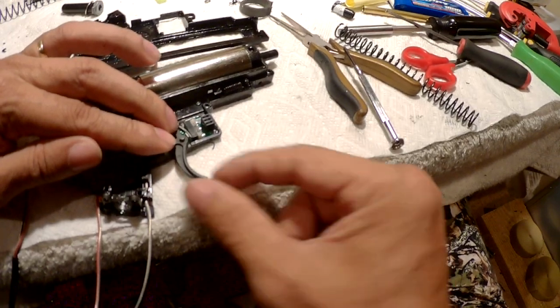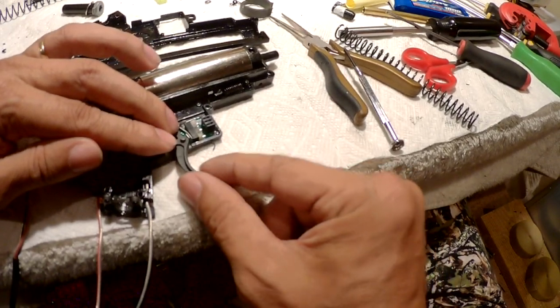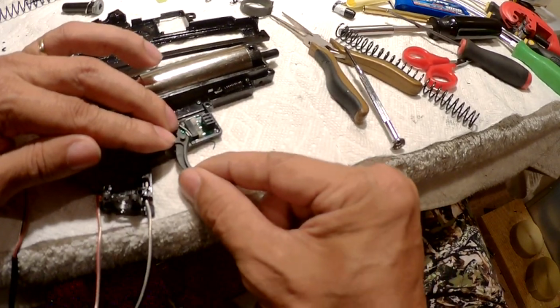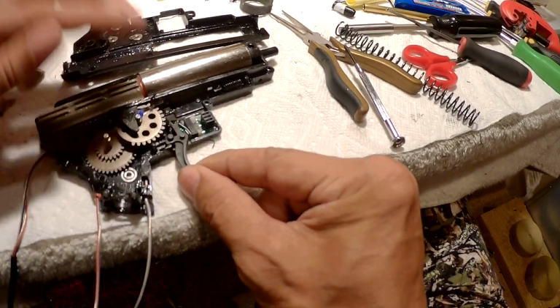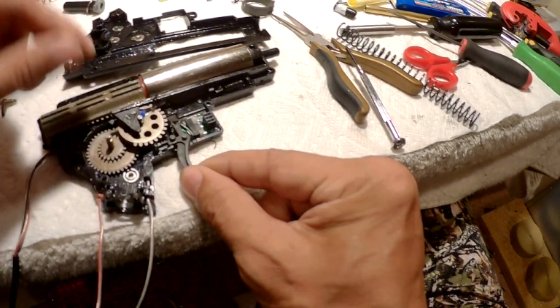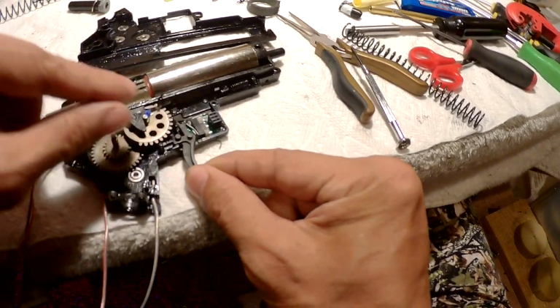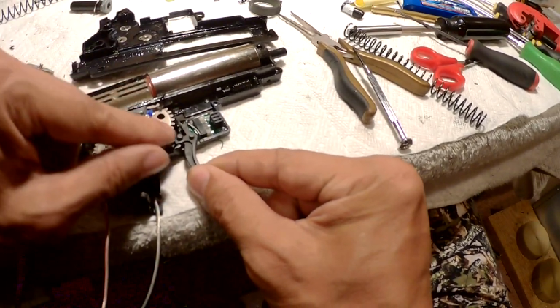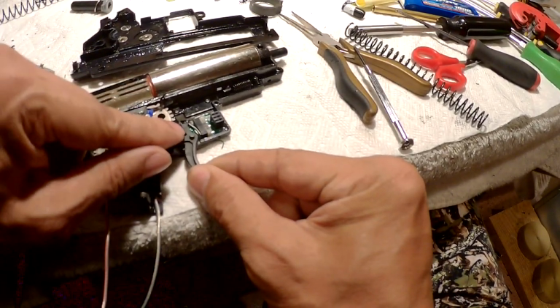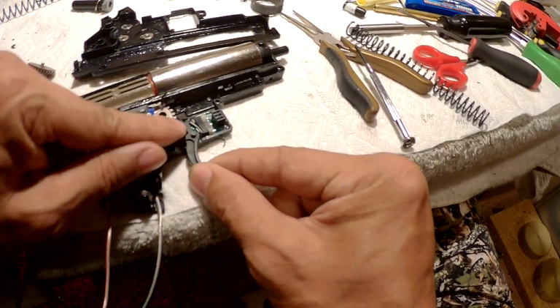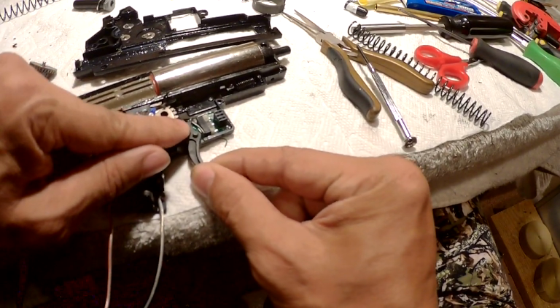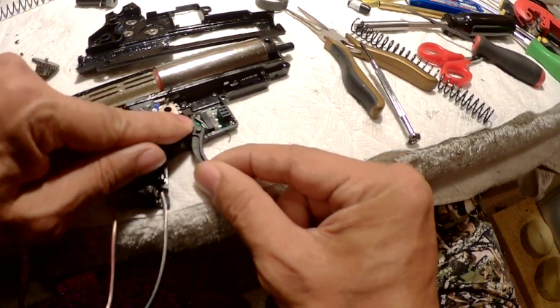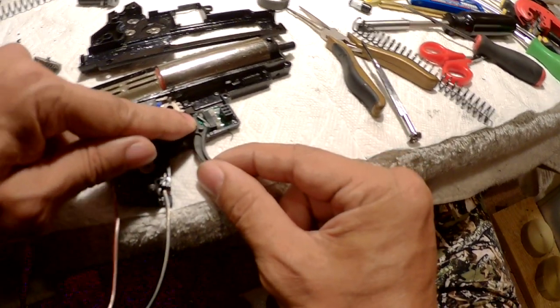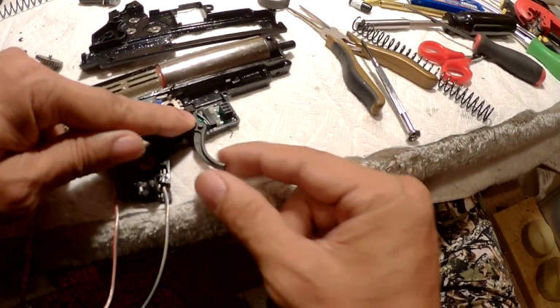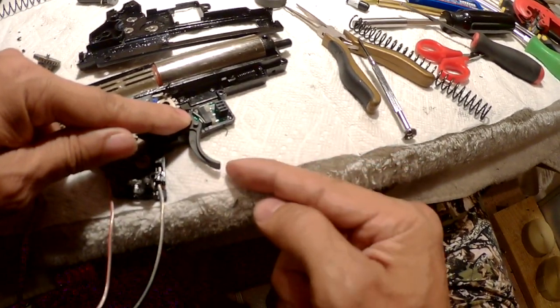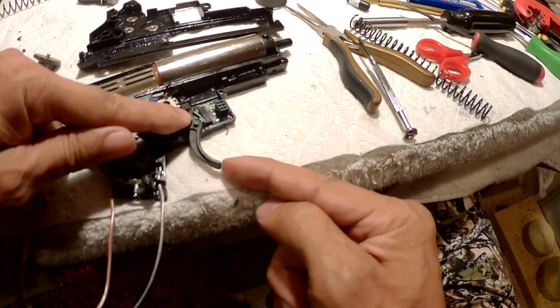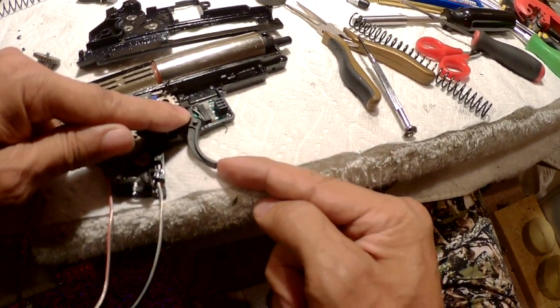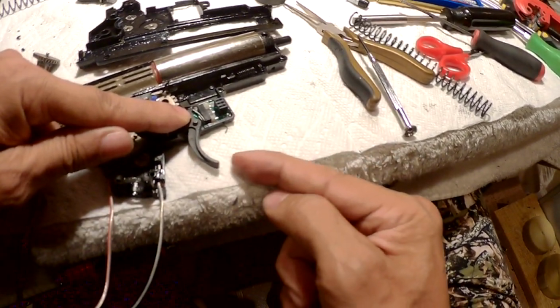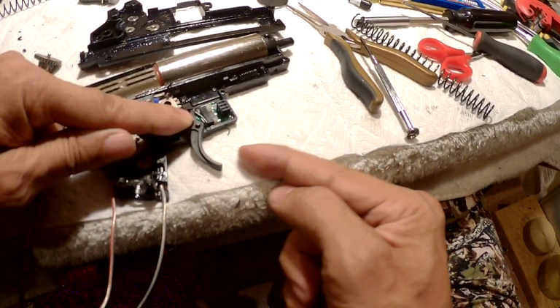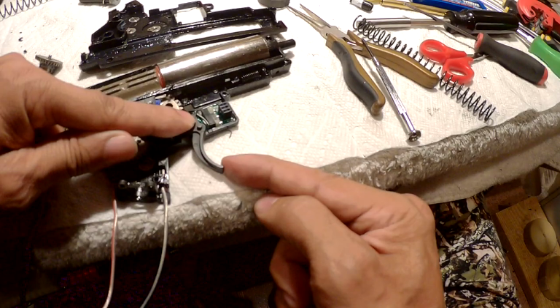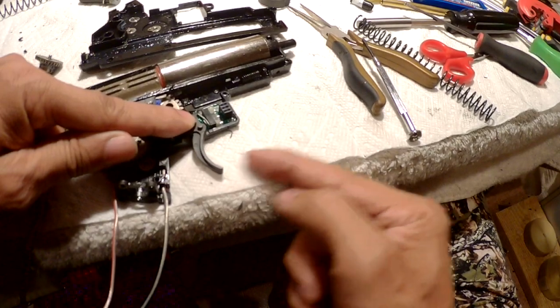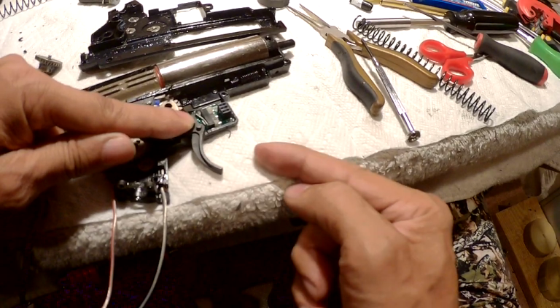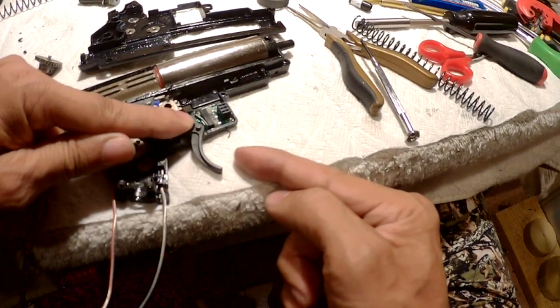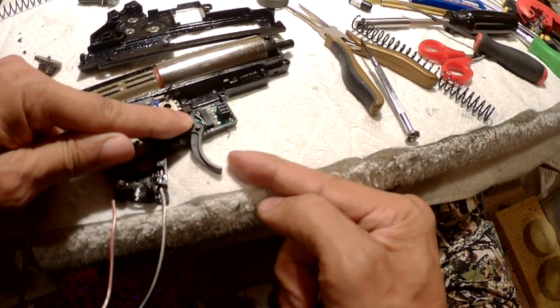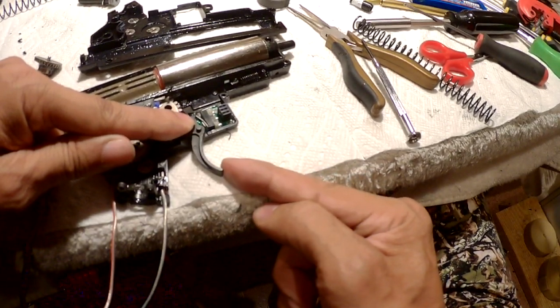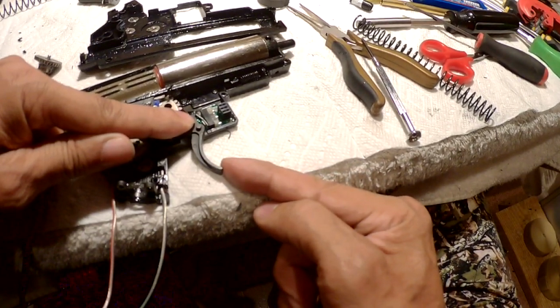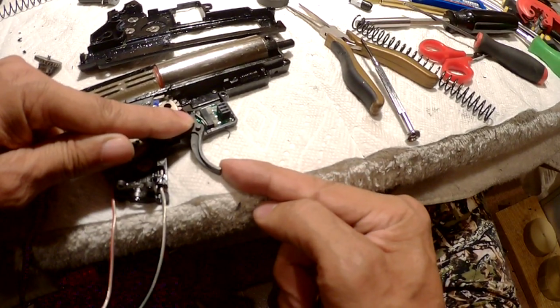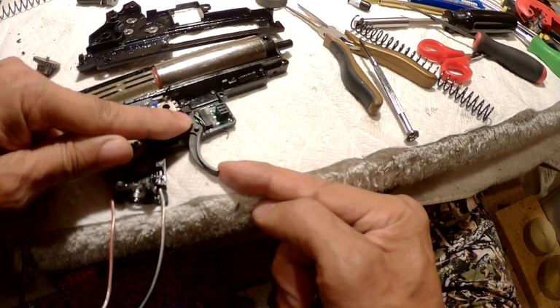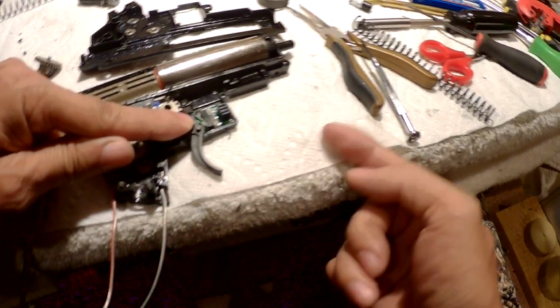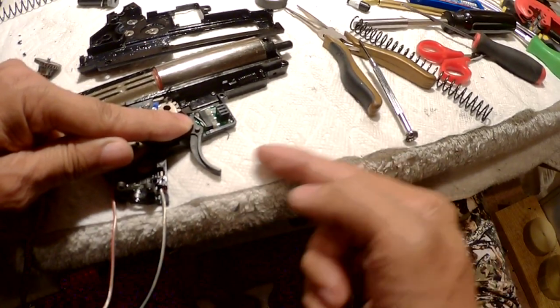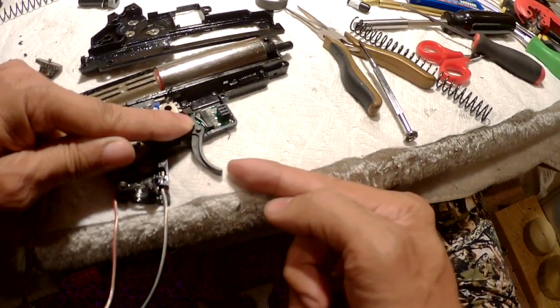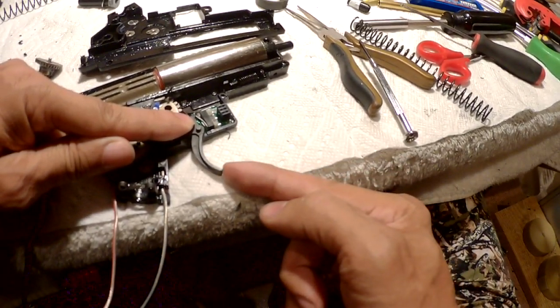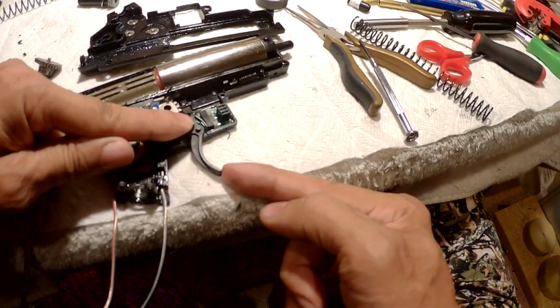I don't have the spring on, so I have to push it with my hand. As you can see, it doesn't take much.